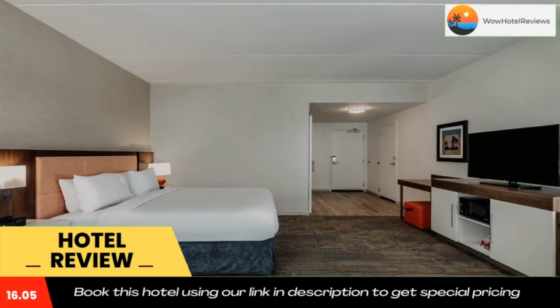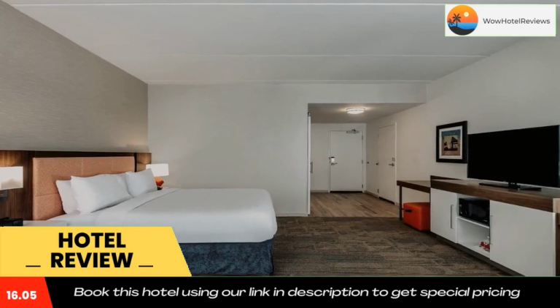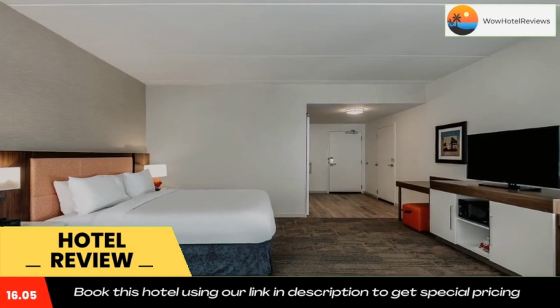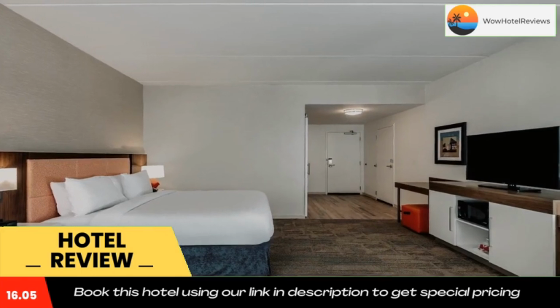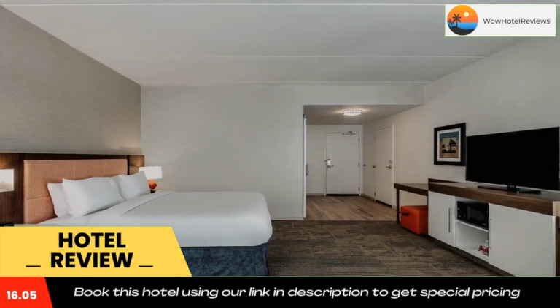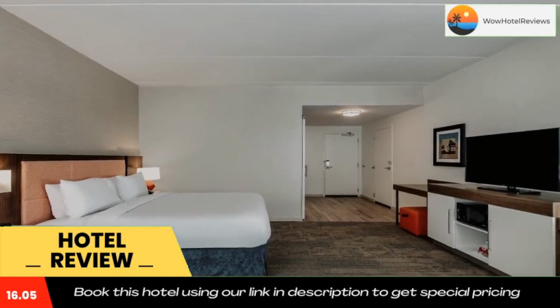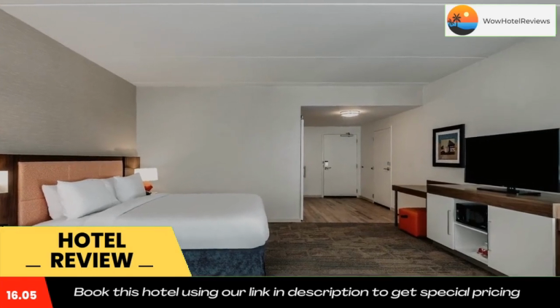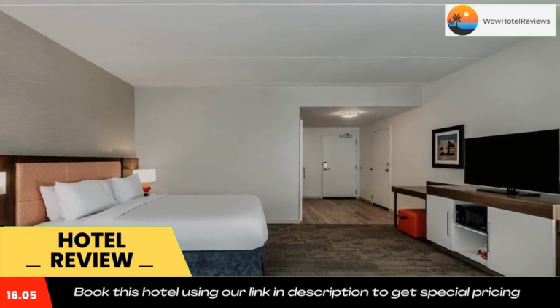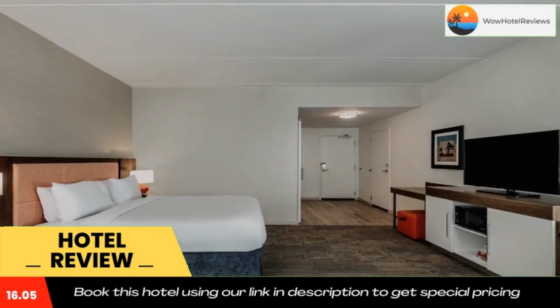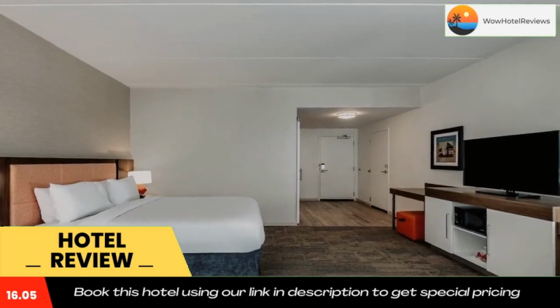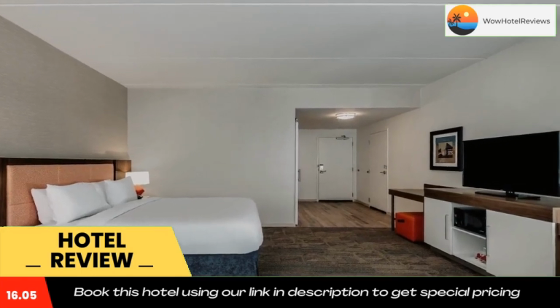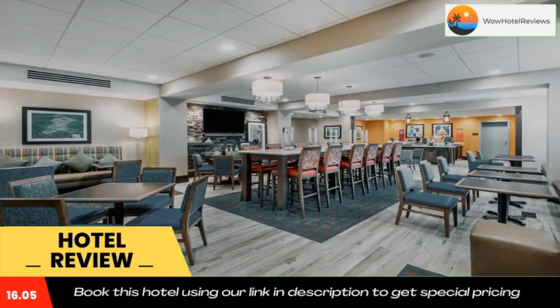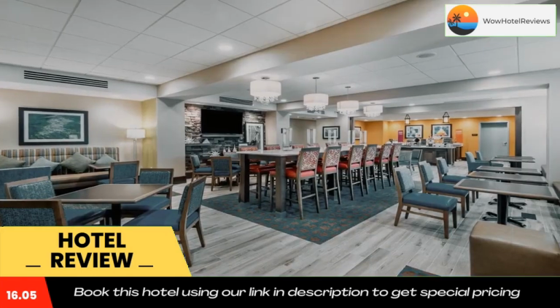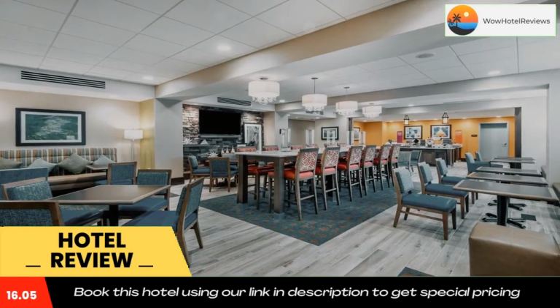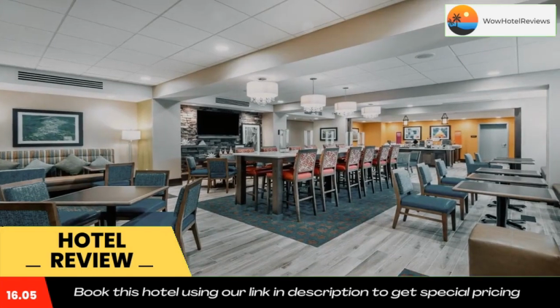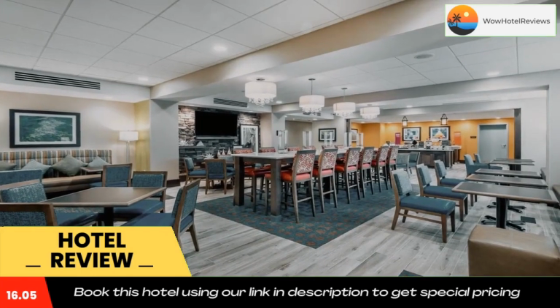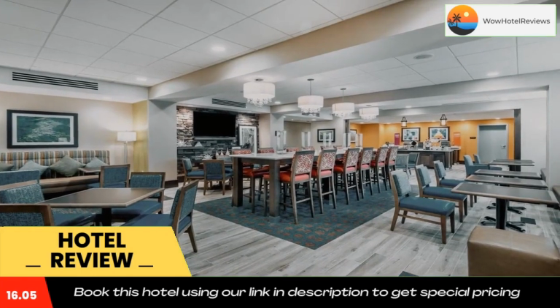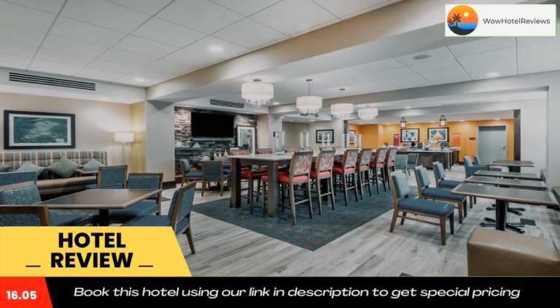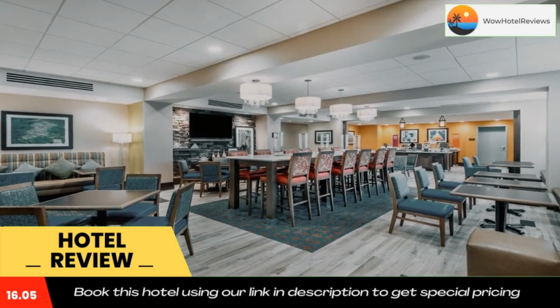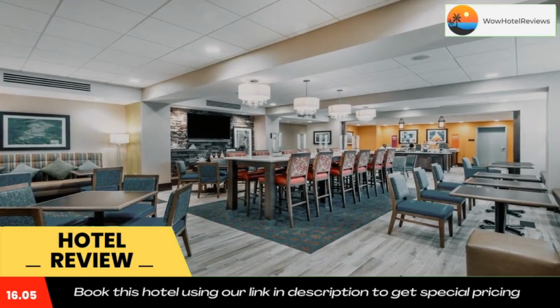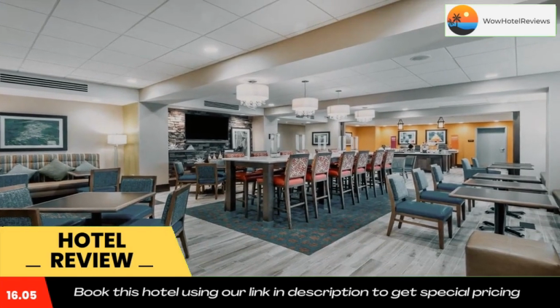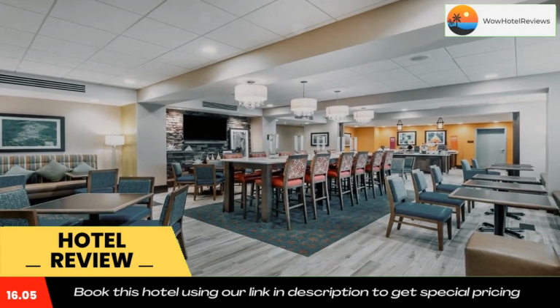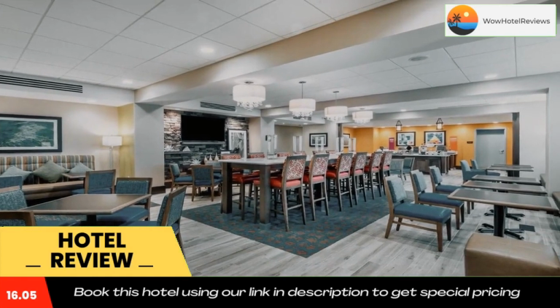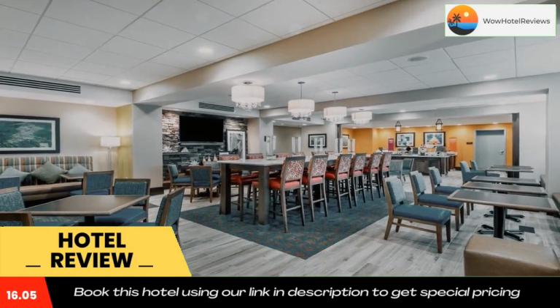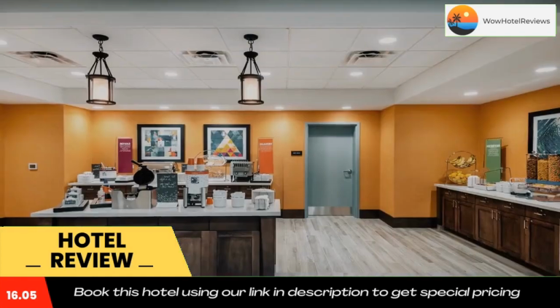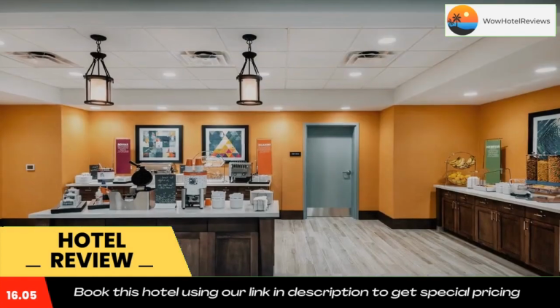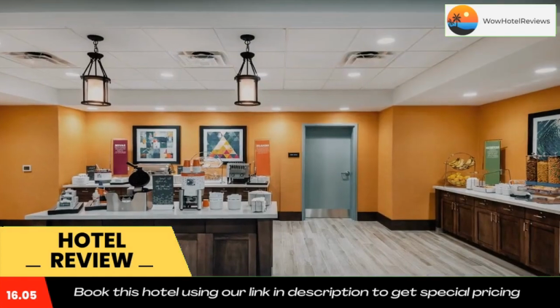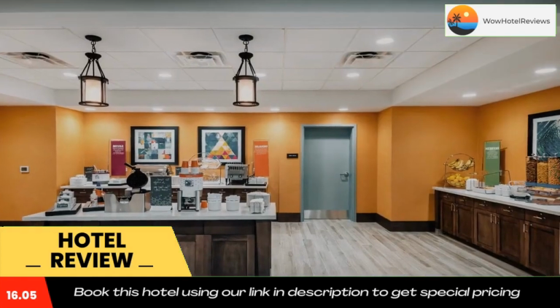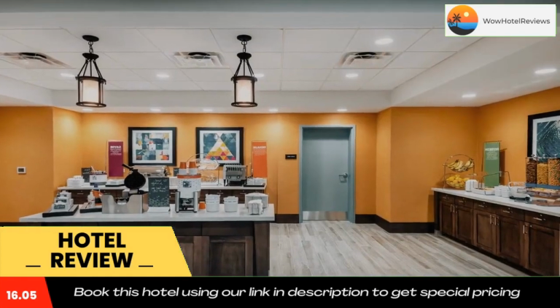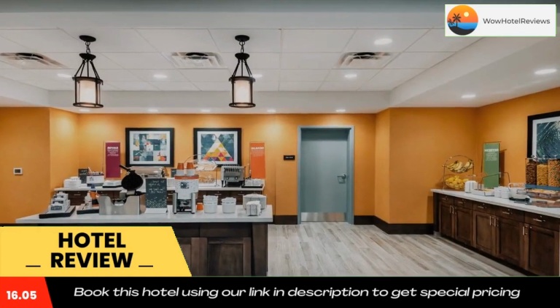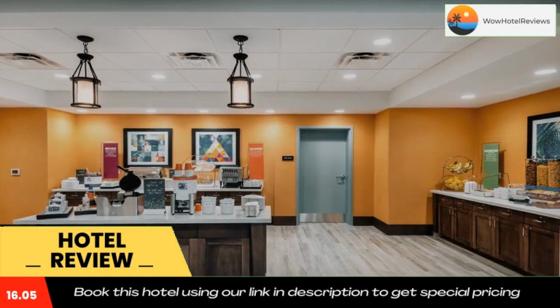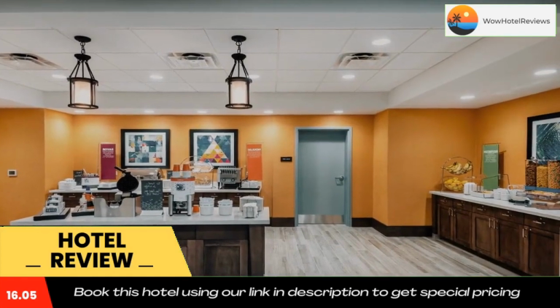The nearest airport is Martin State Airport, 9.3 miles from the hotel. Use our link in the description to get a special discount on this hotel.